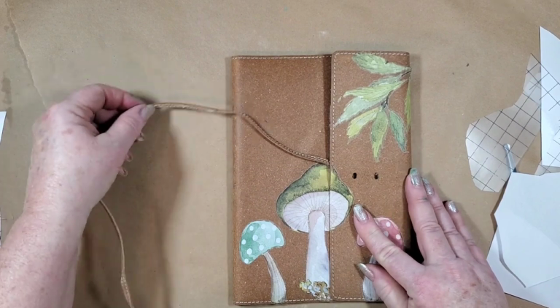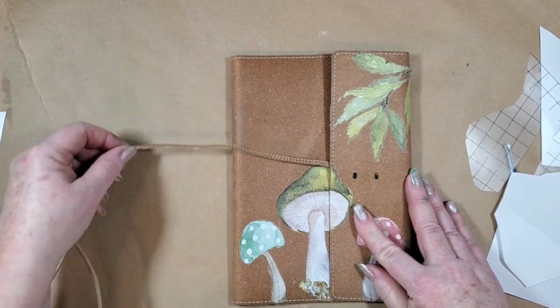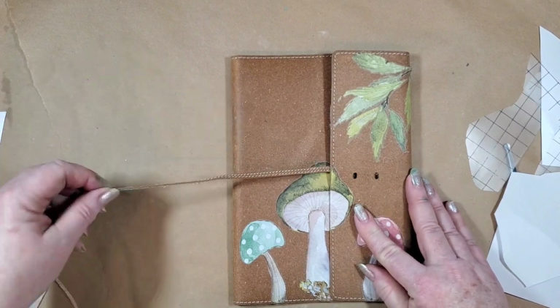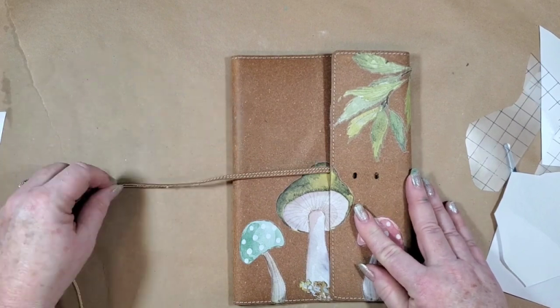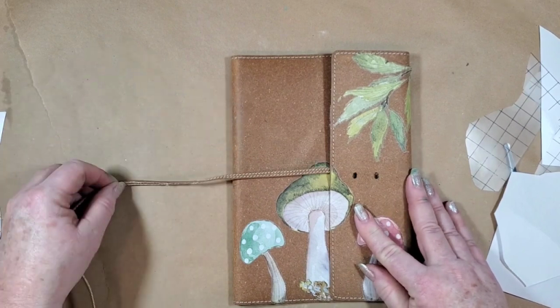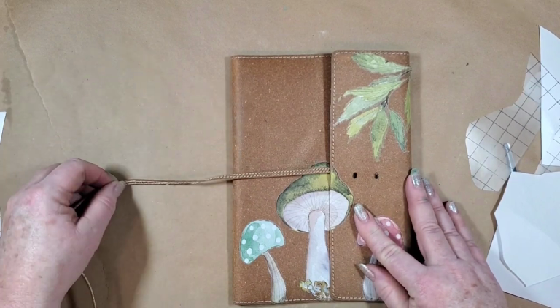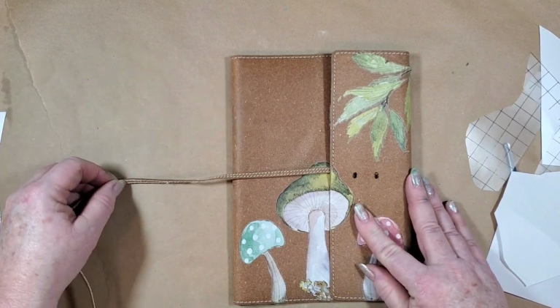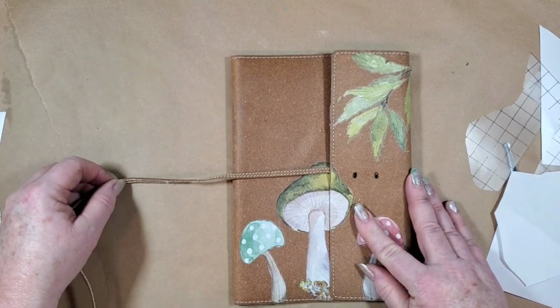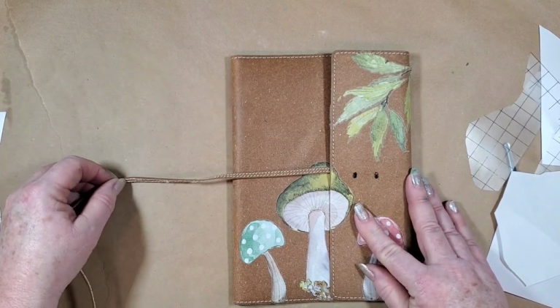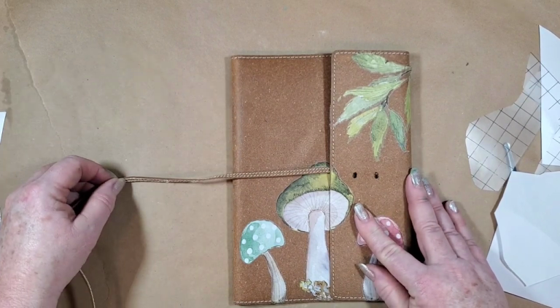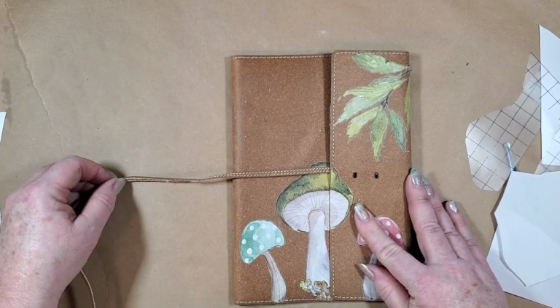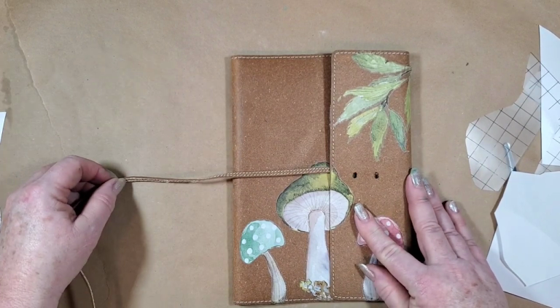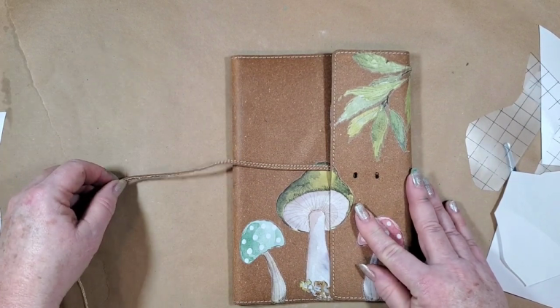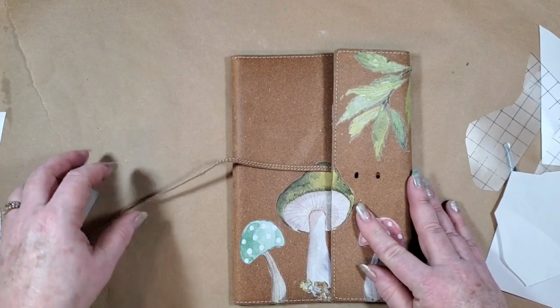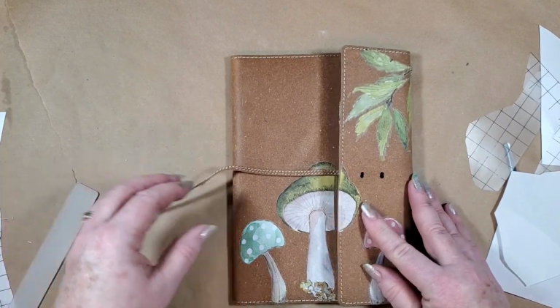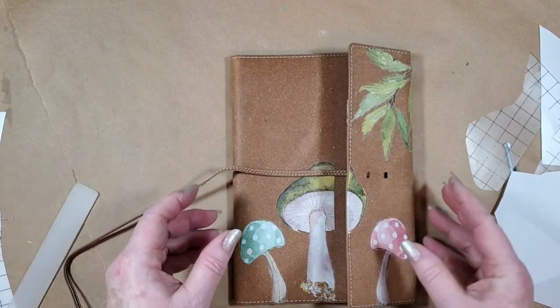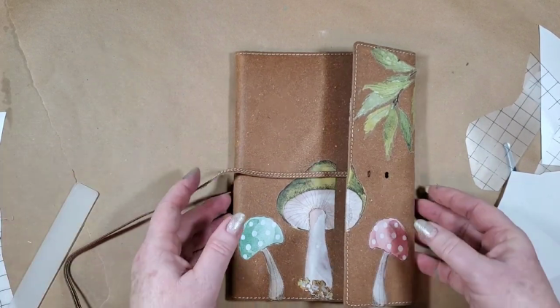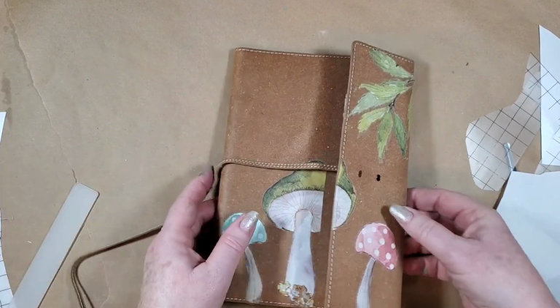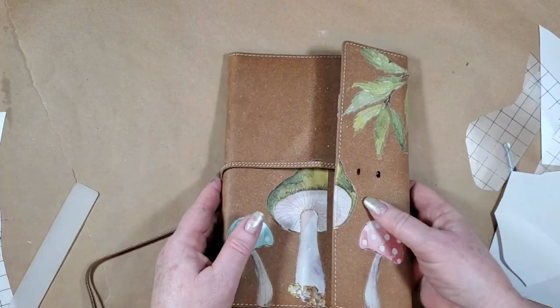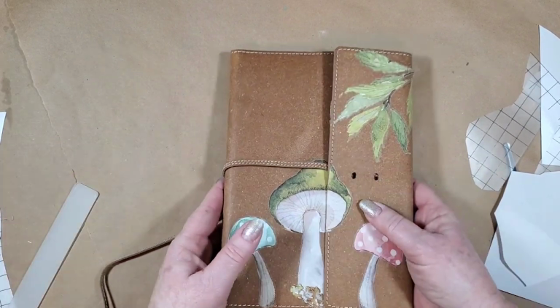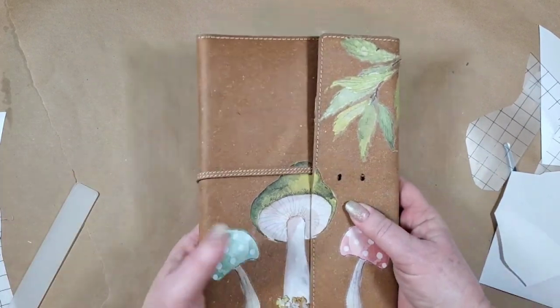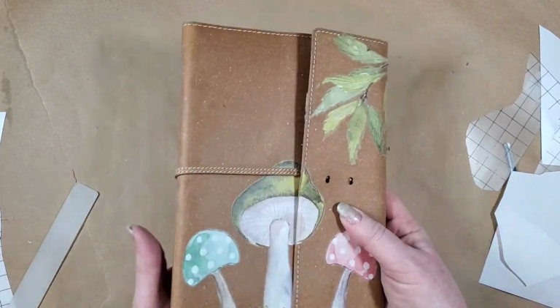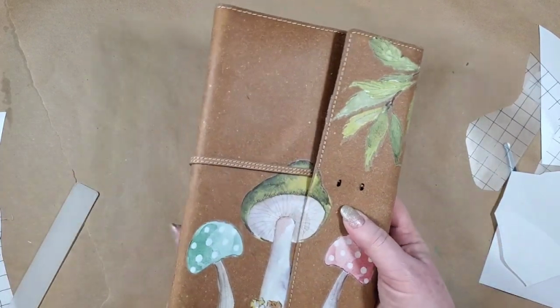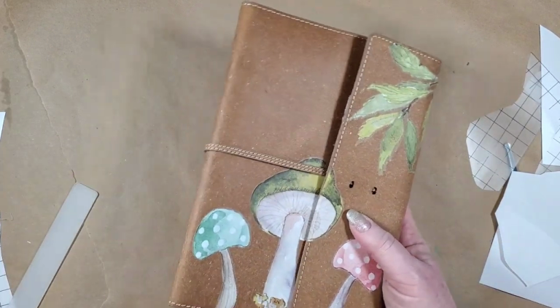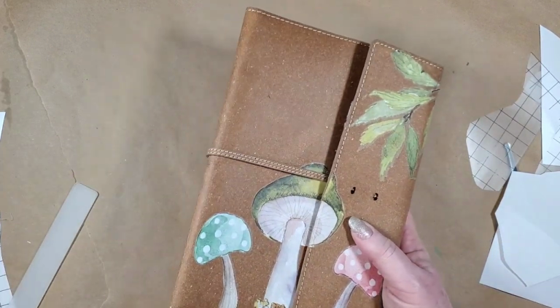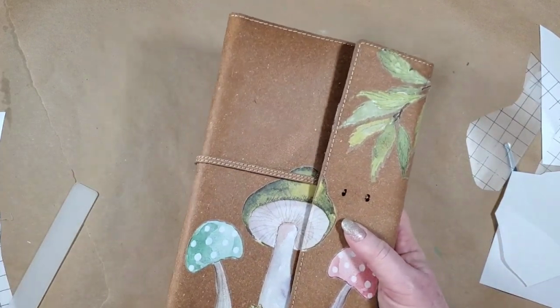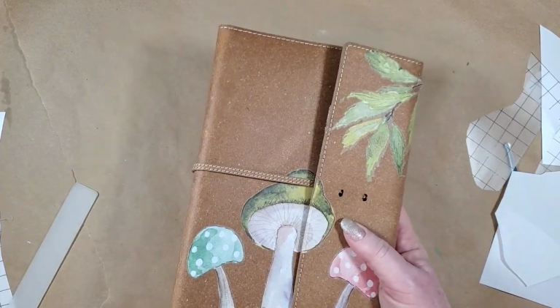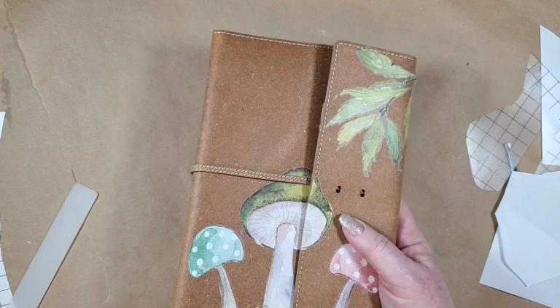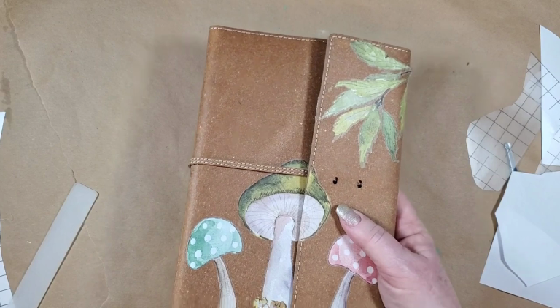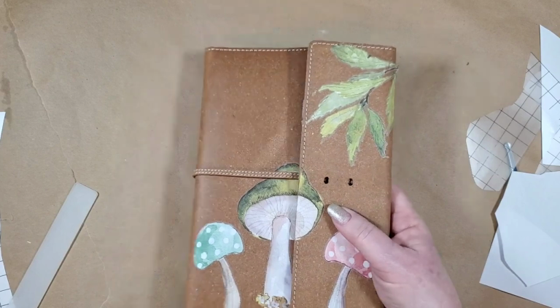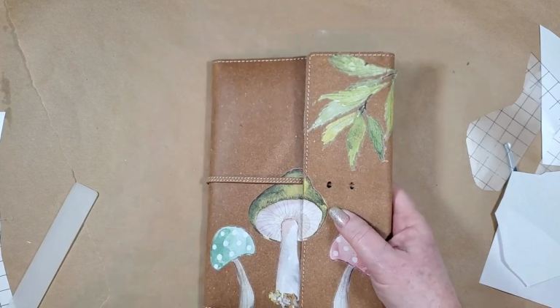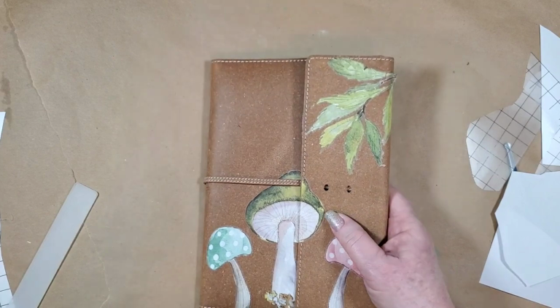Very cute! Isn't that adorable? I think that one I'm just going to leave like that.